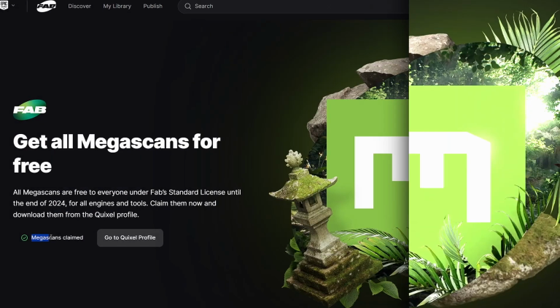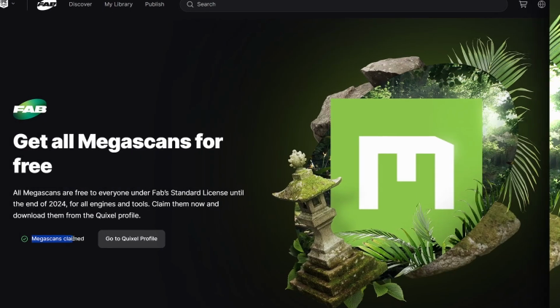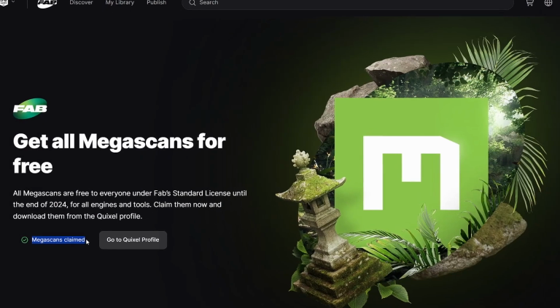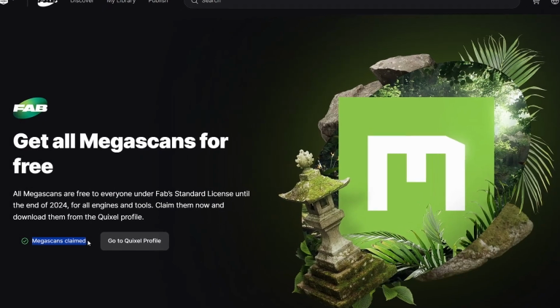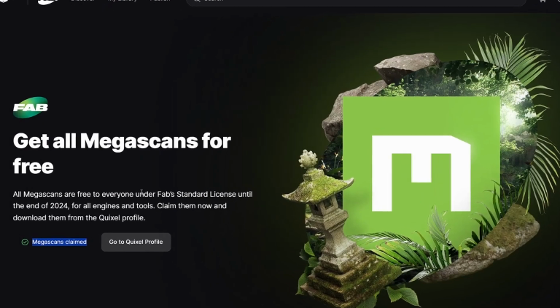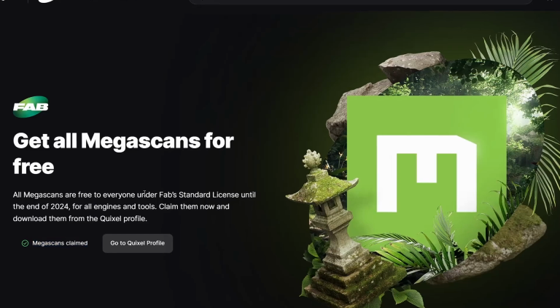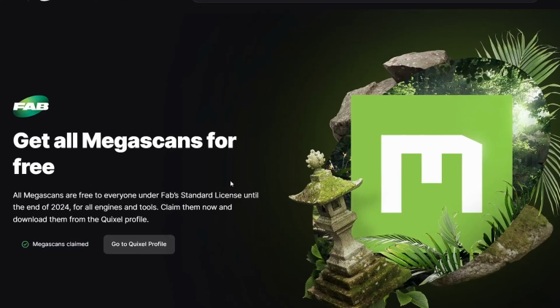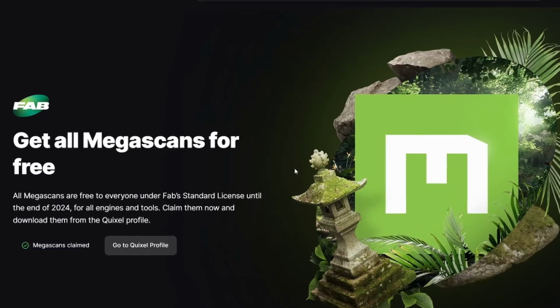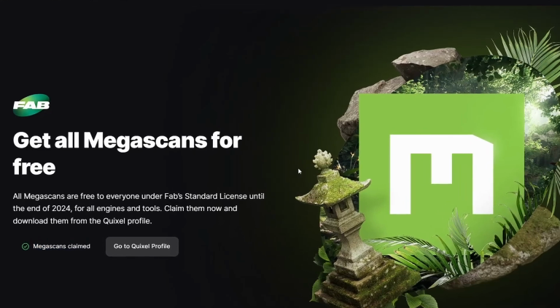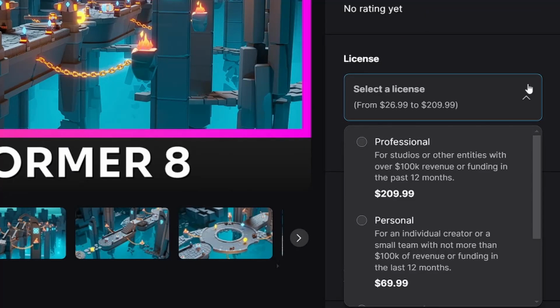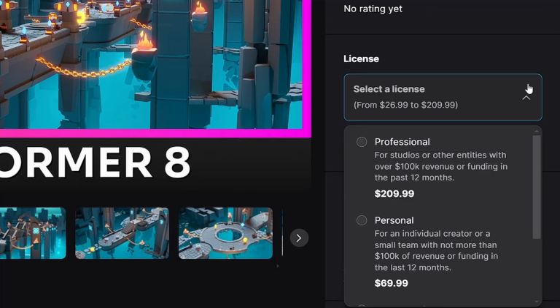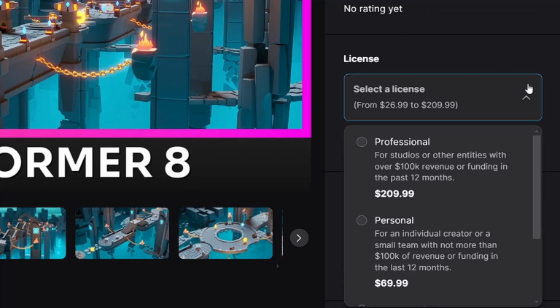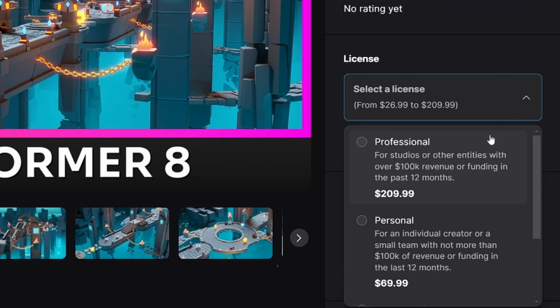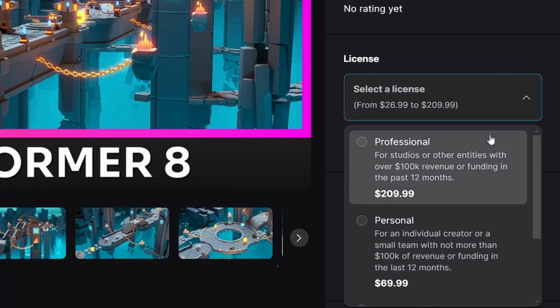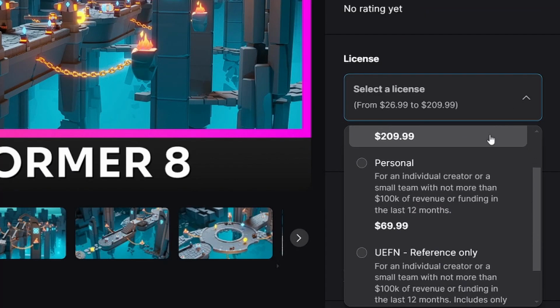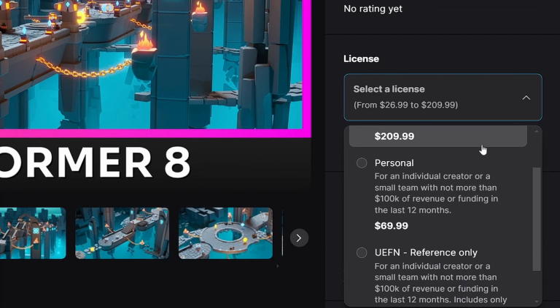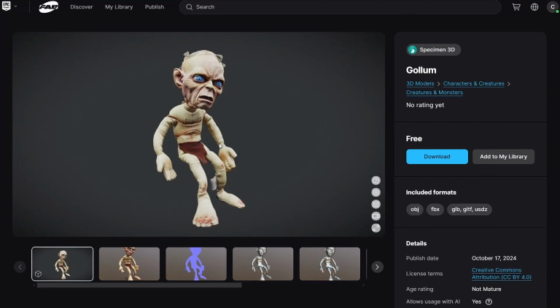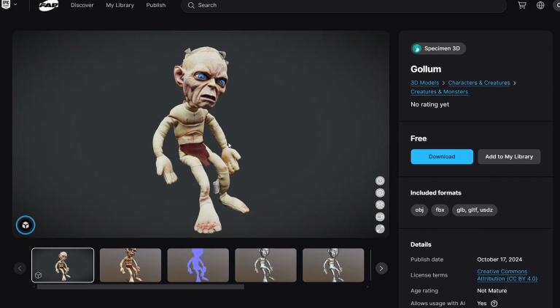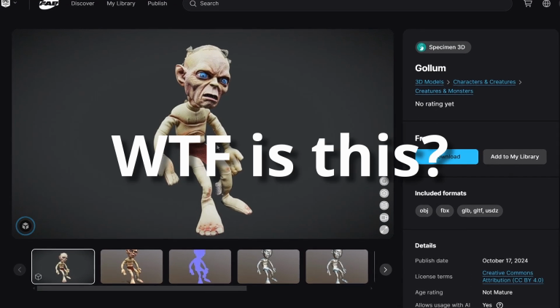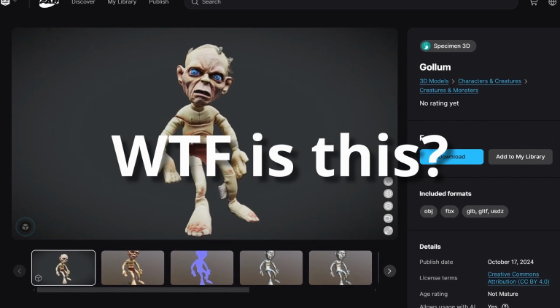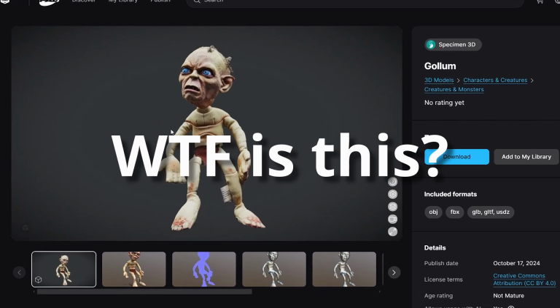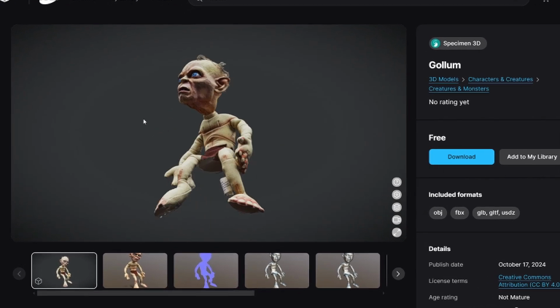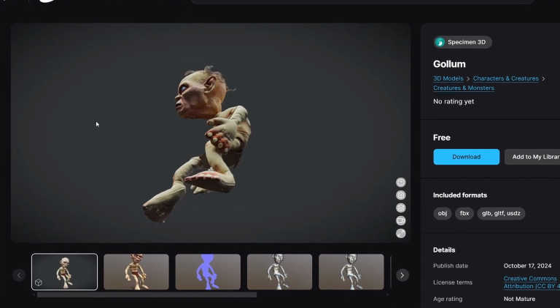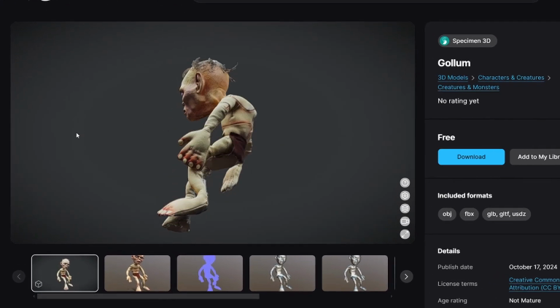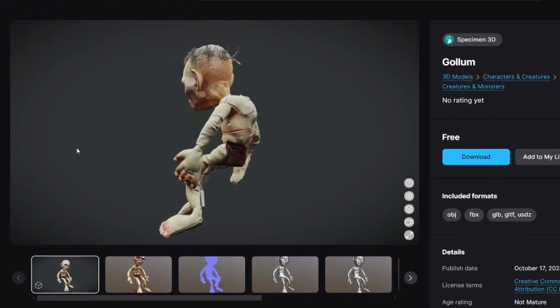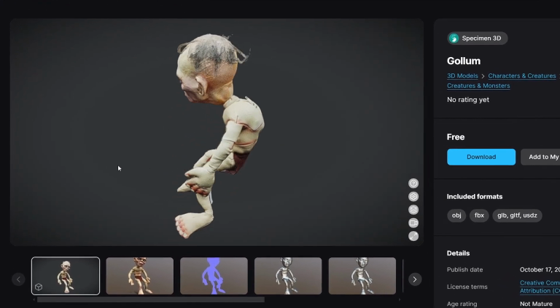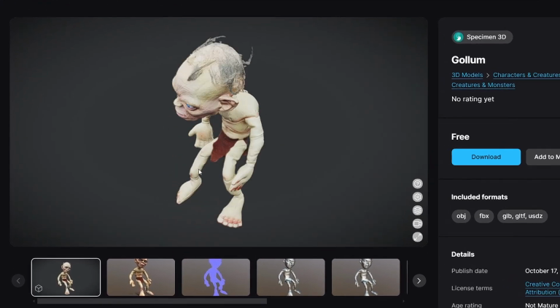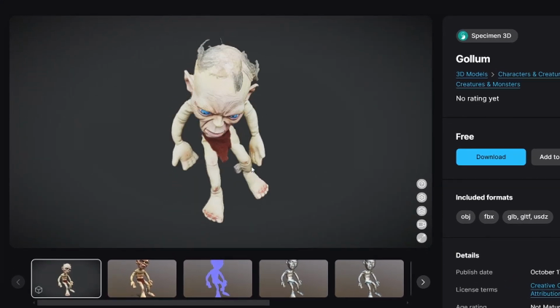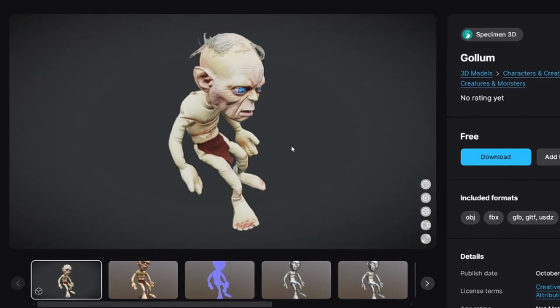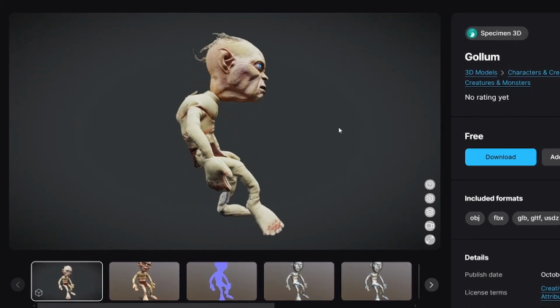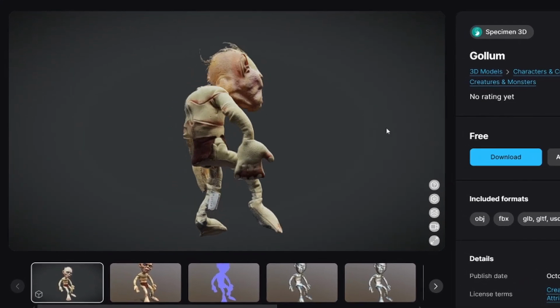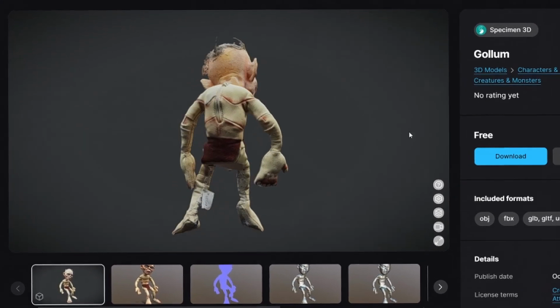Such as how to claim the free Megascans, new license tiers, what happened to our wishlists, some issues with free assets, and more.